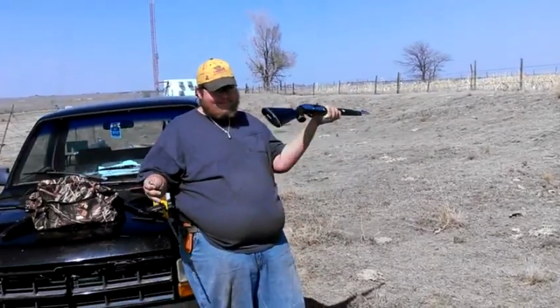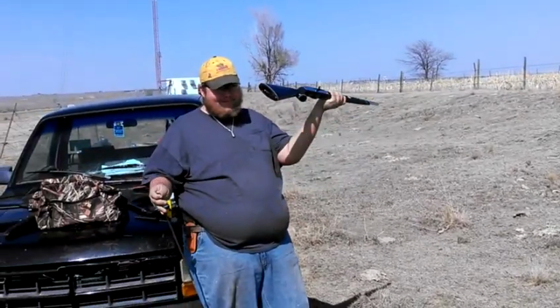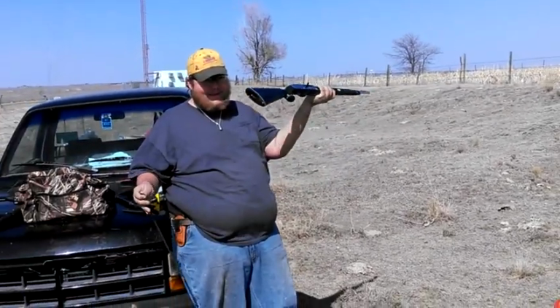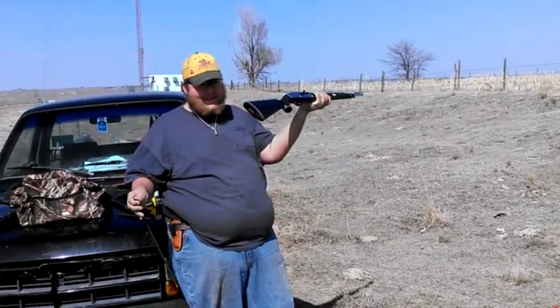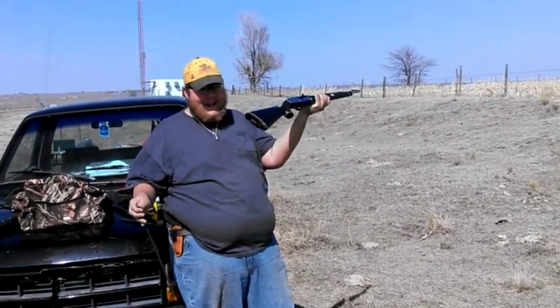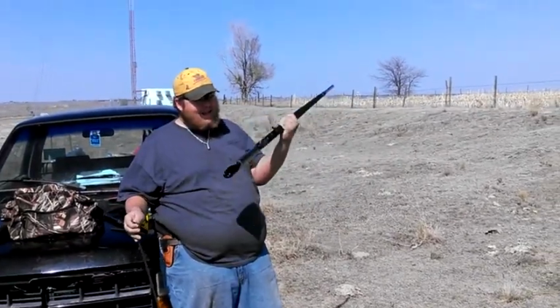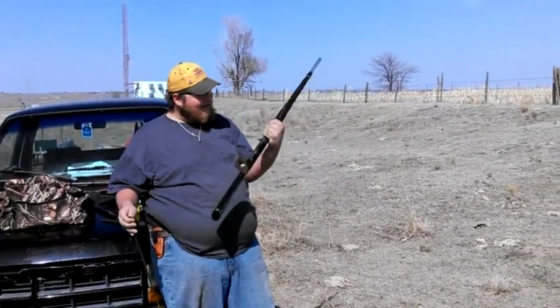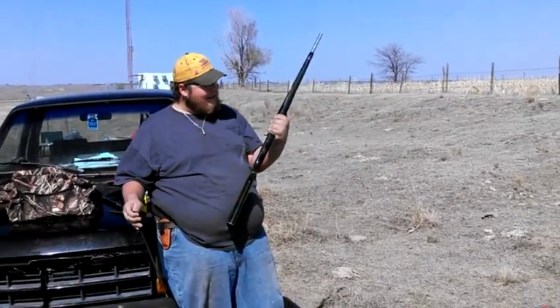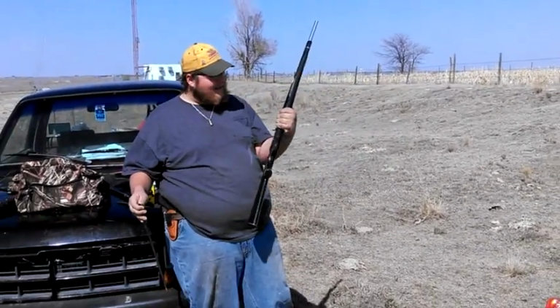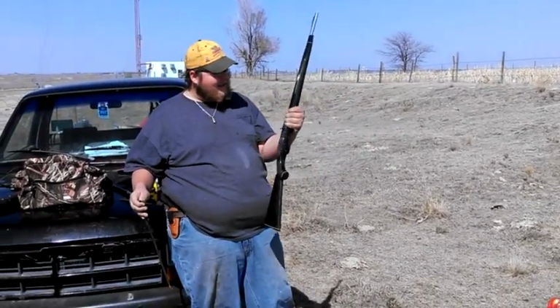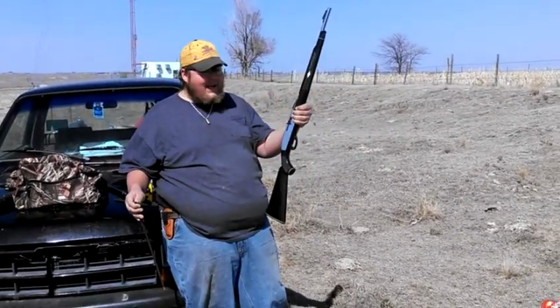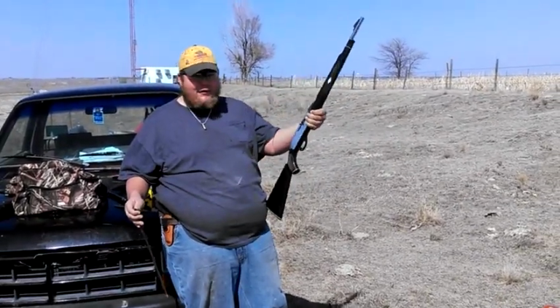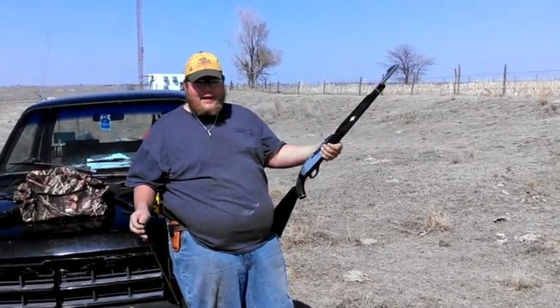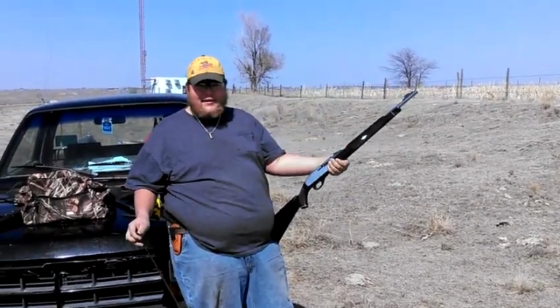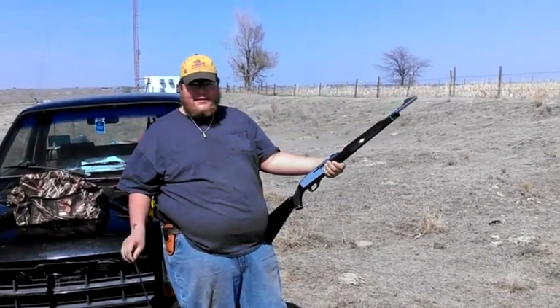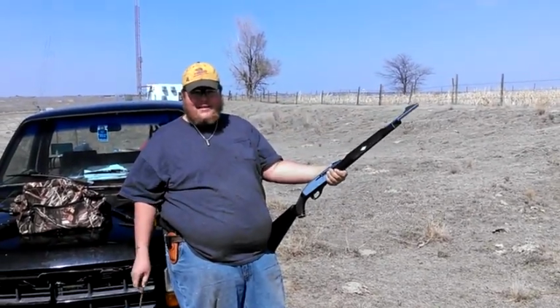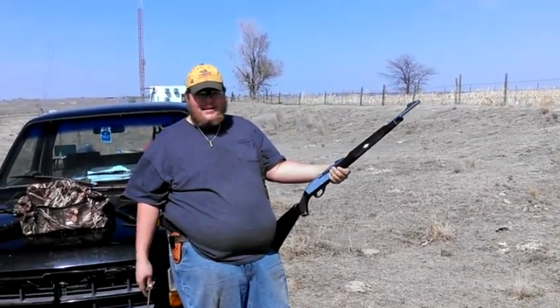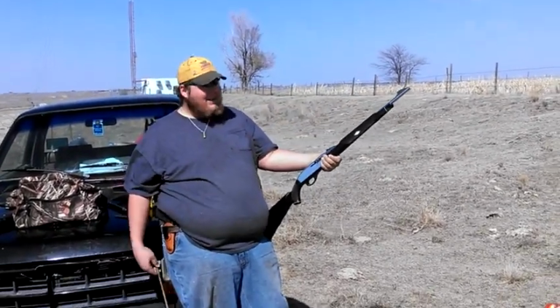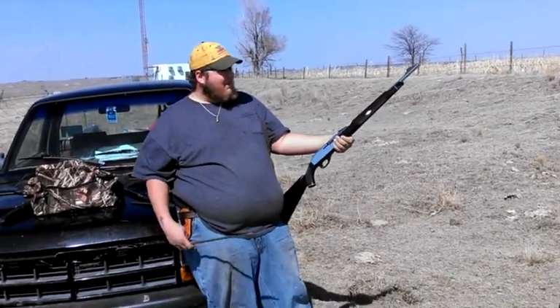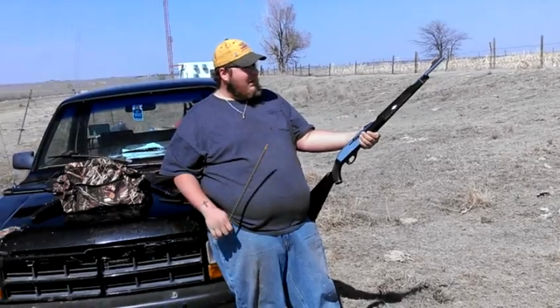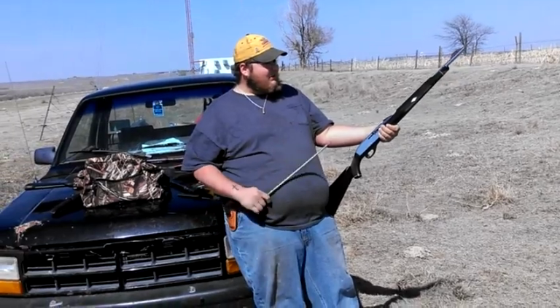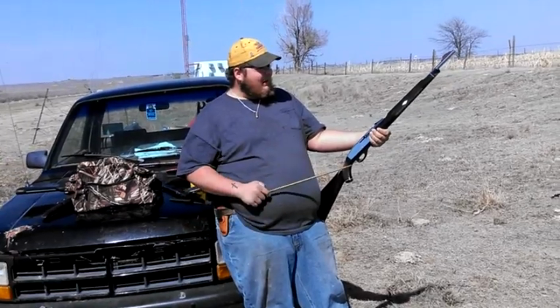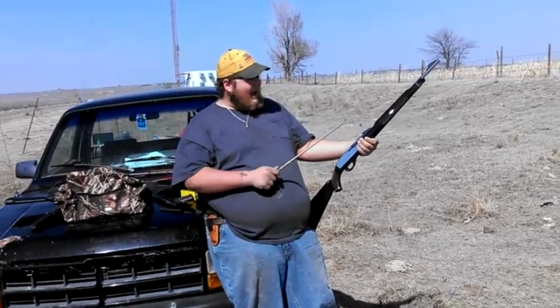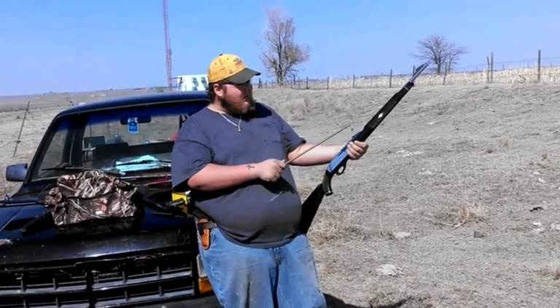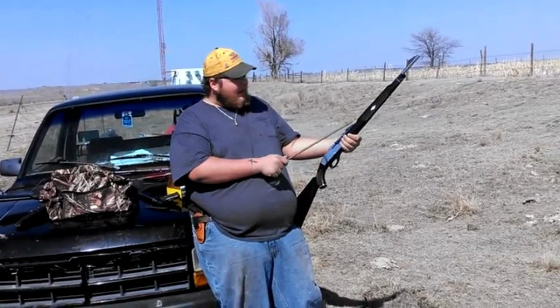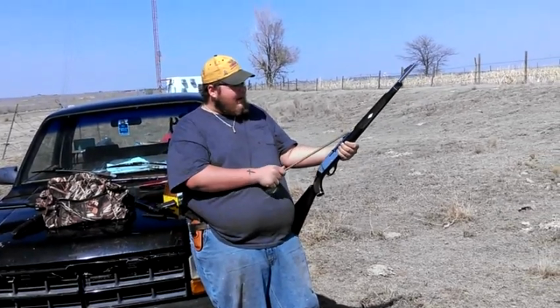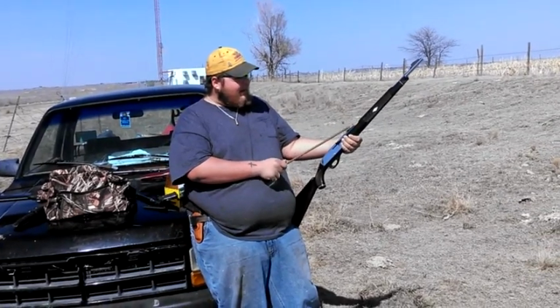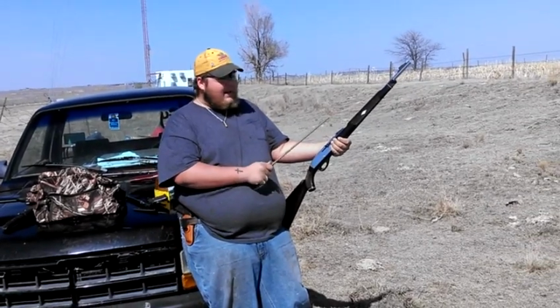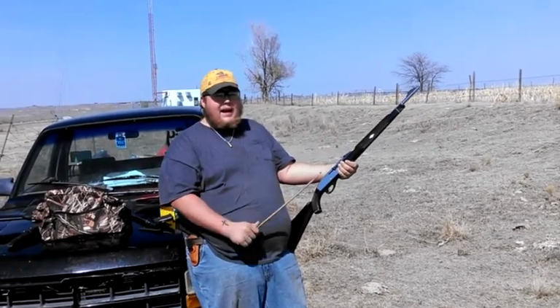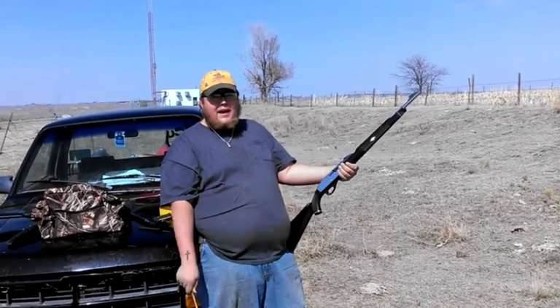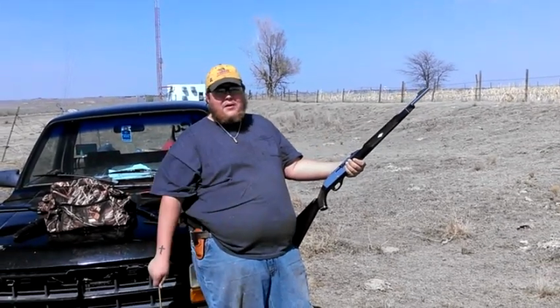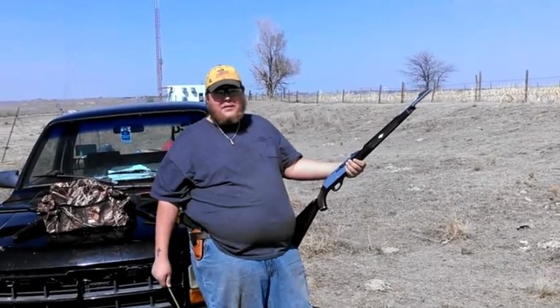Remington Nylon 66 never fails. Most reliable gun I think I own.